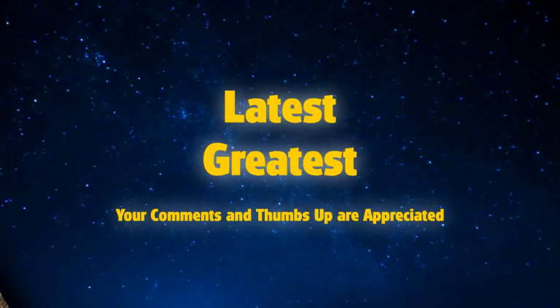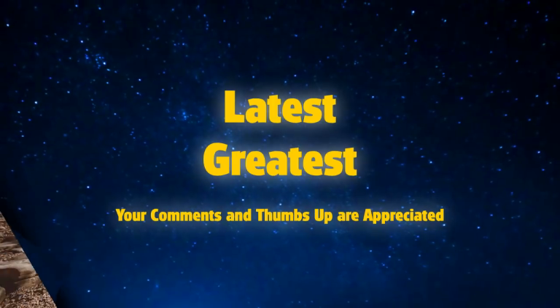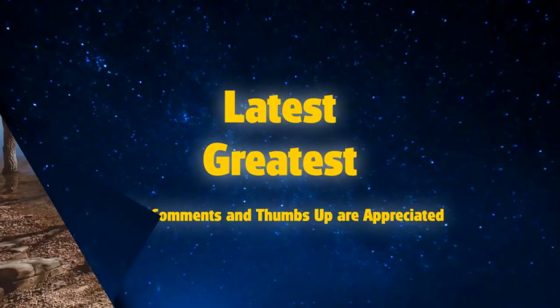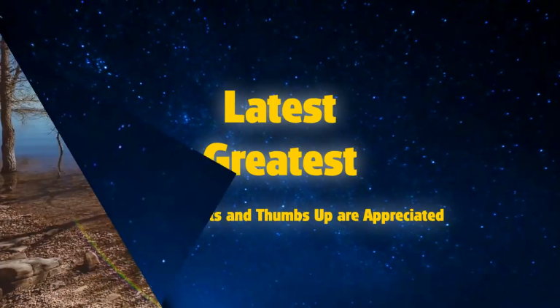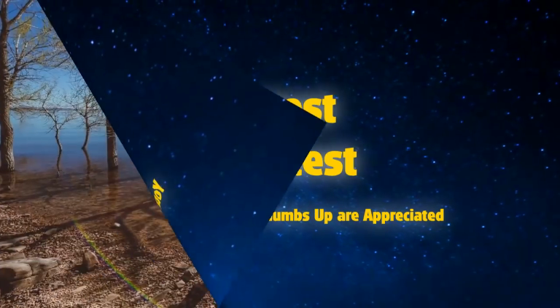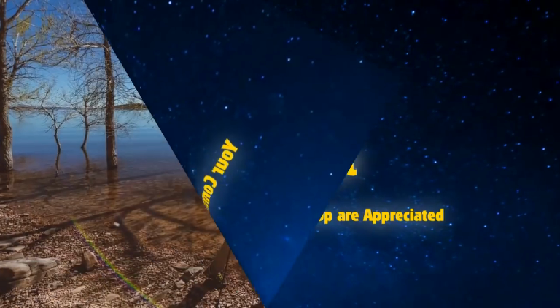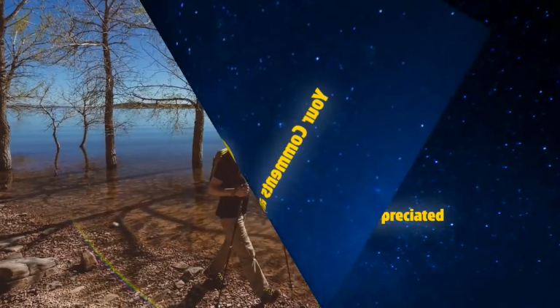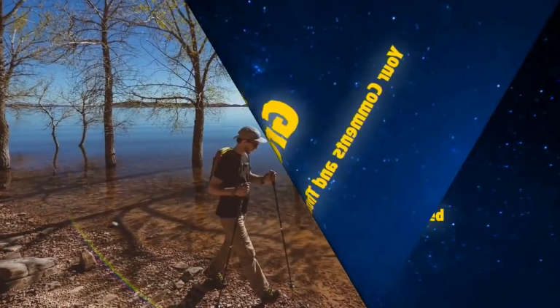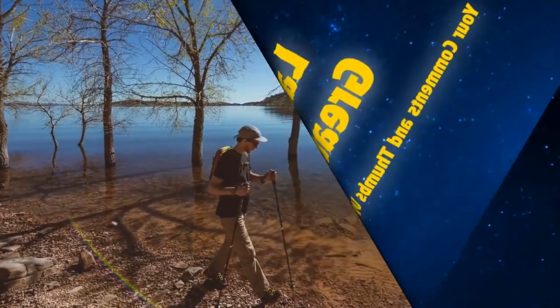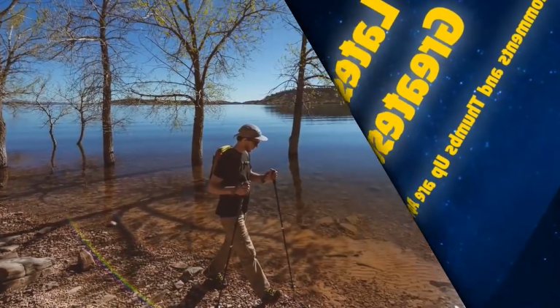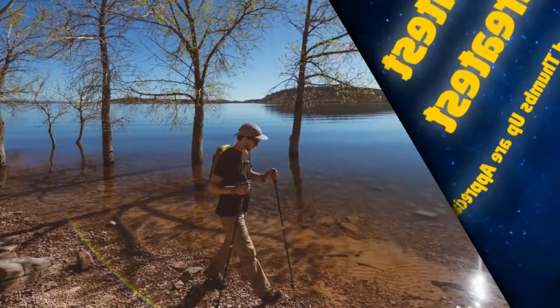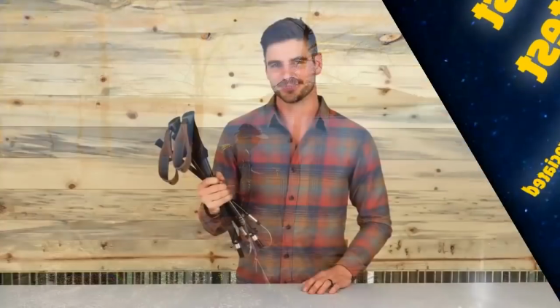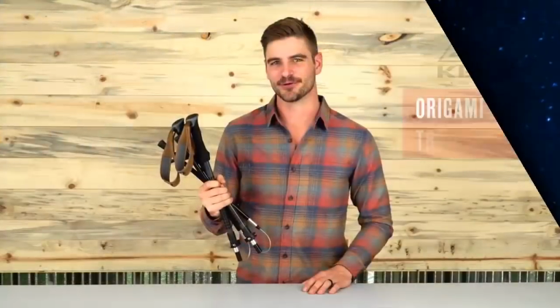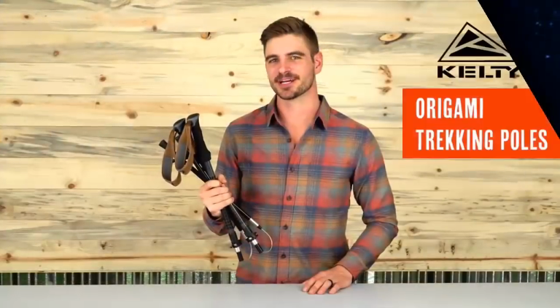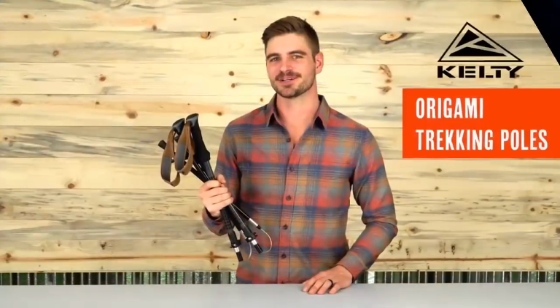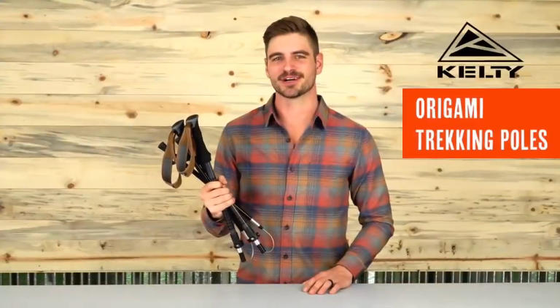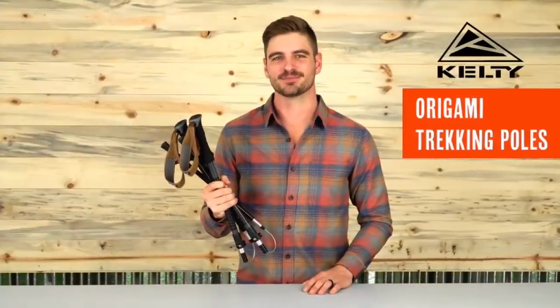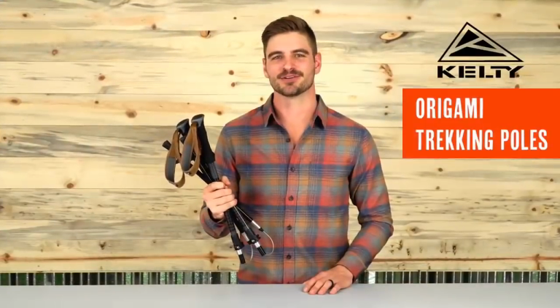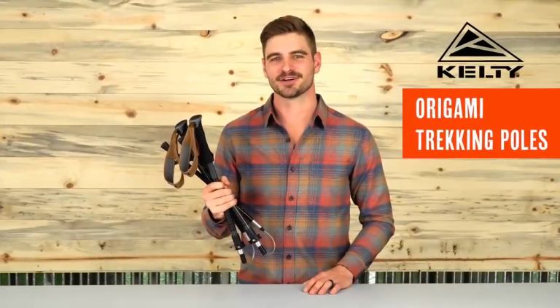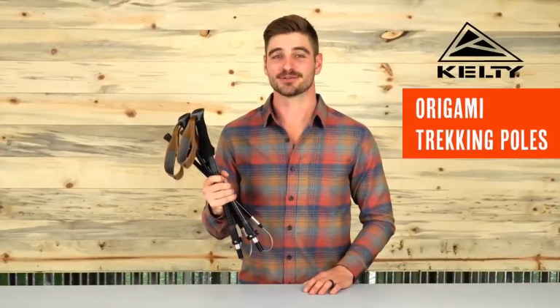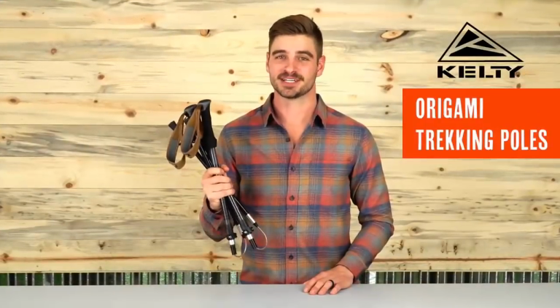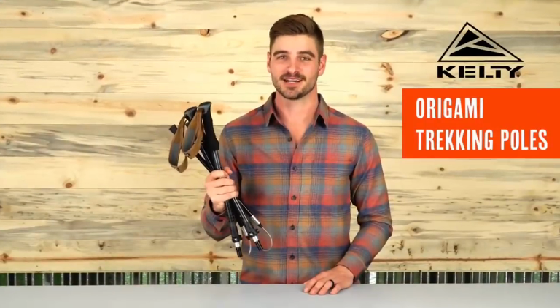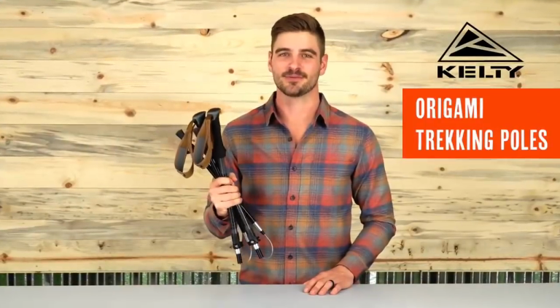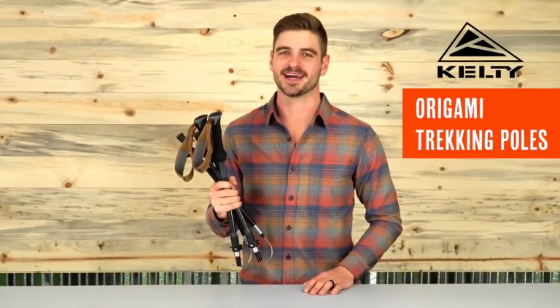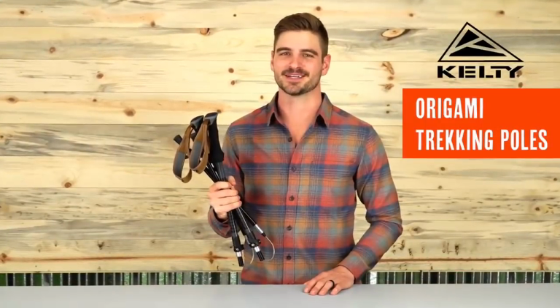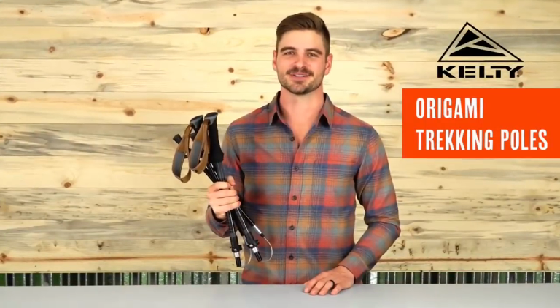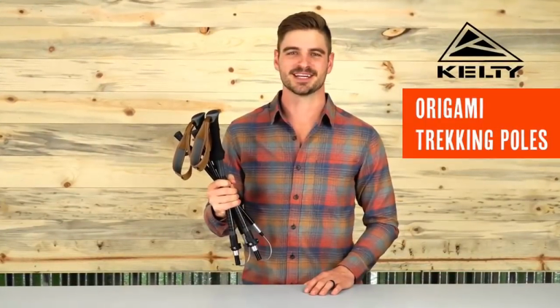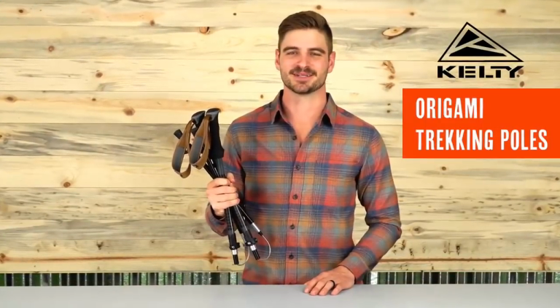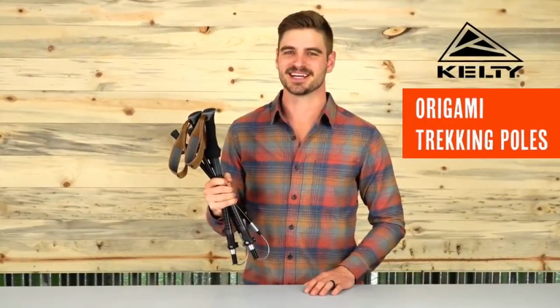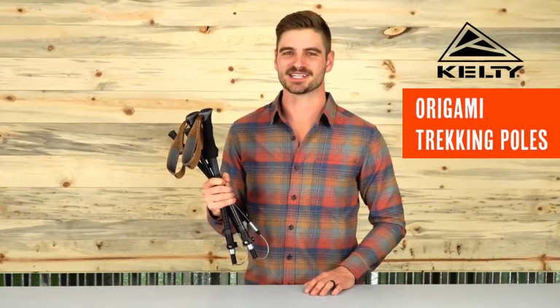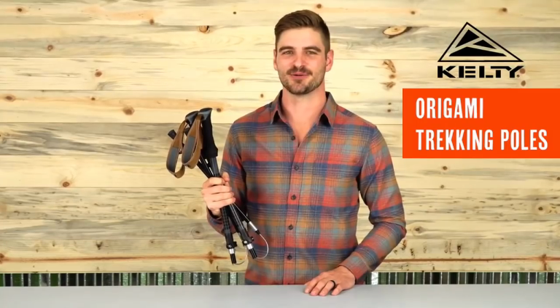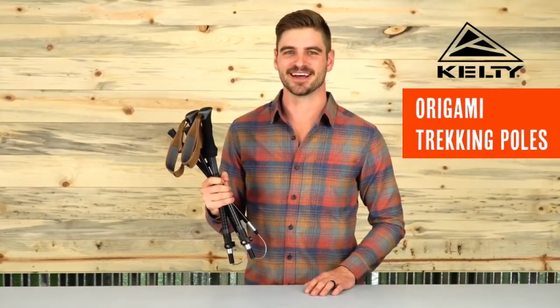Lightweight yet strong for long days on the trail, the Origami Trekking Poles turn into a tidy little package when it's time to stash them away.